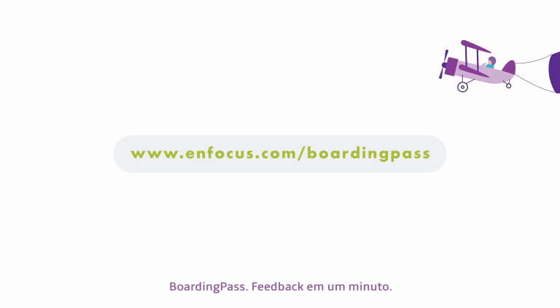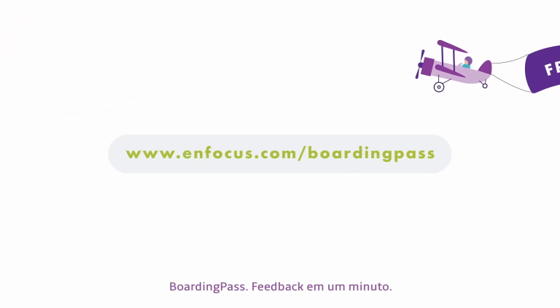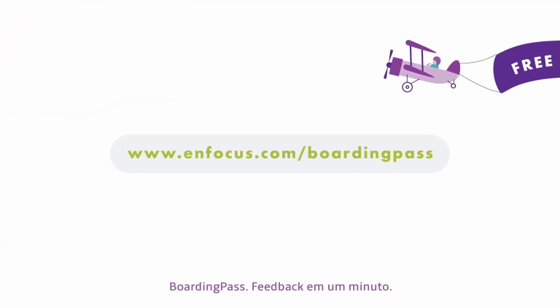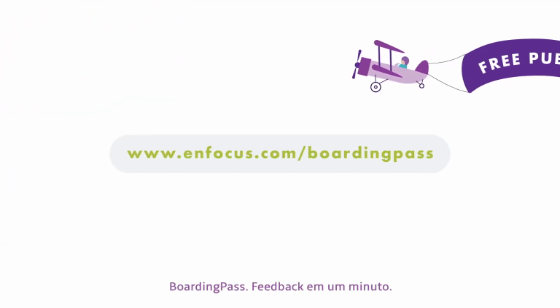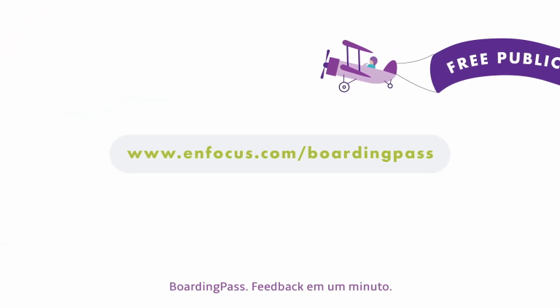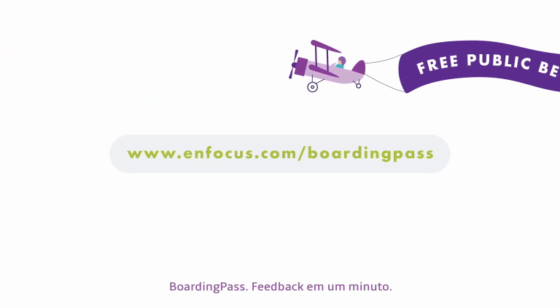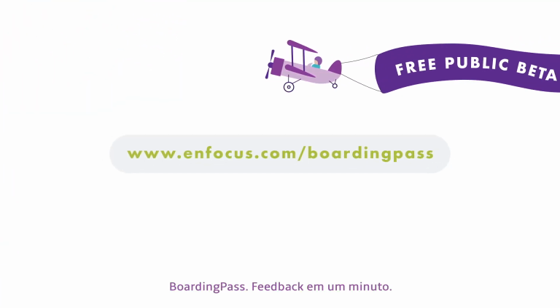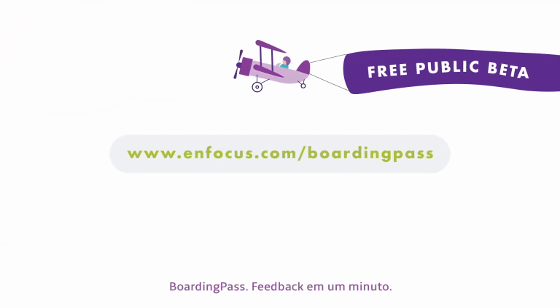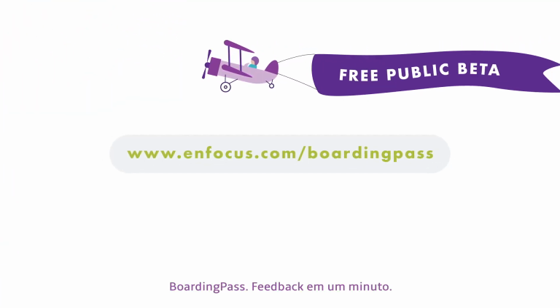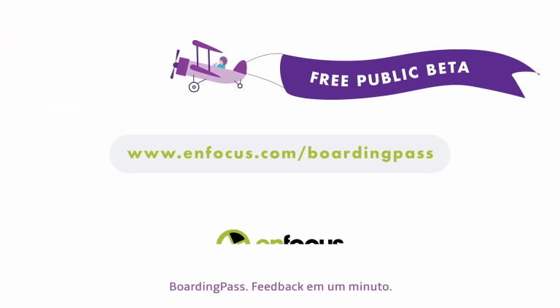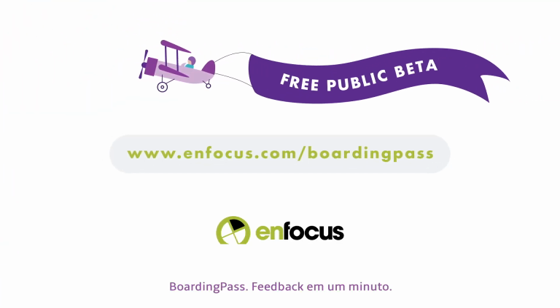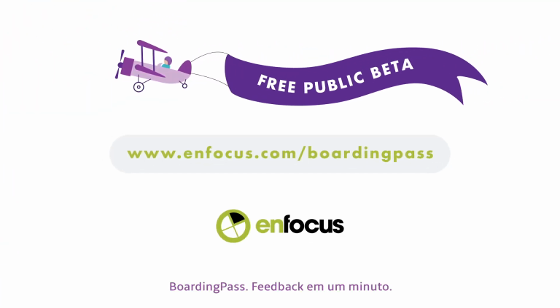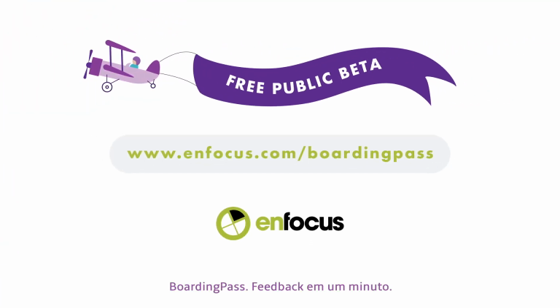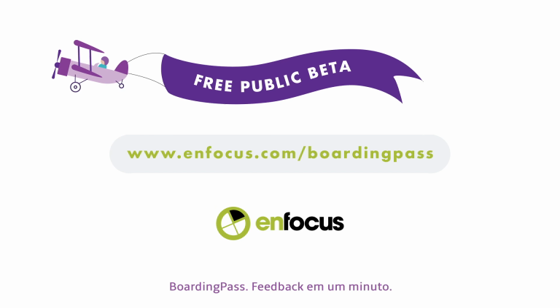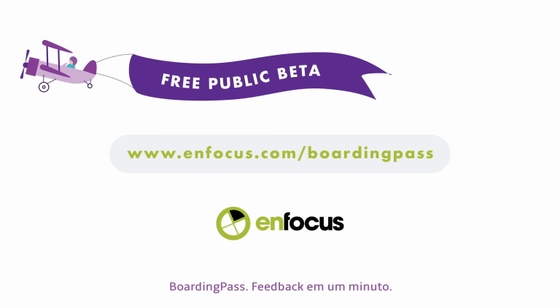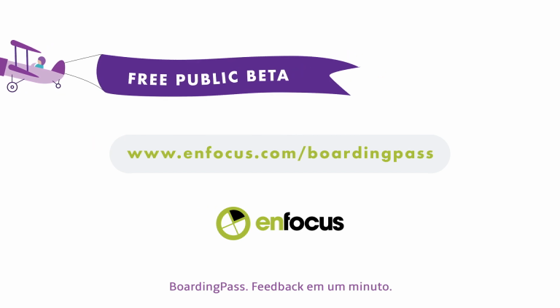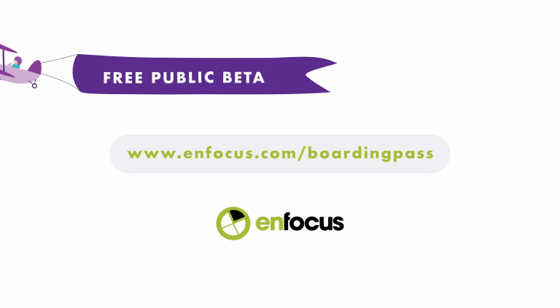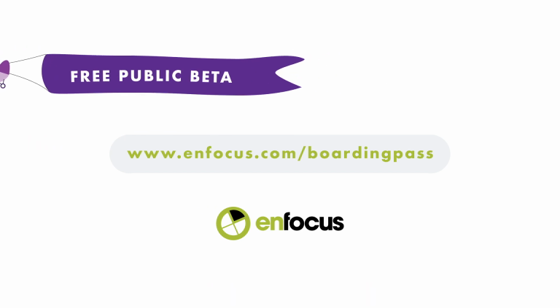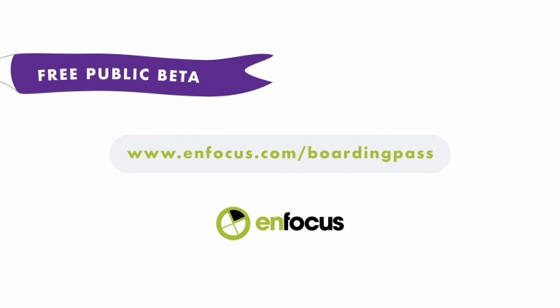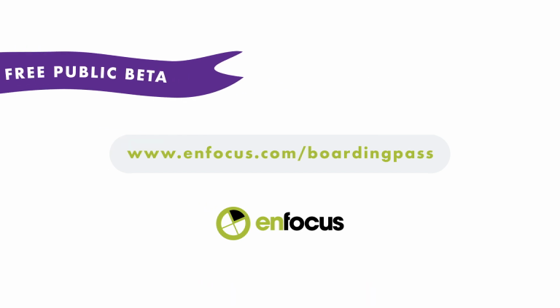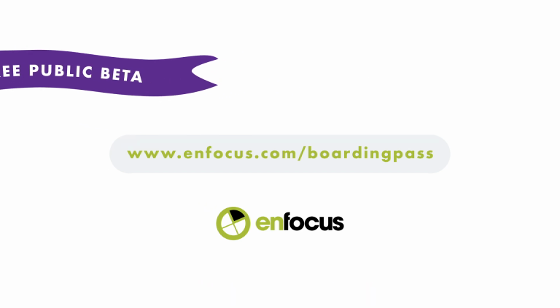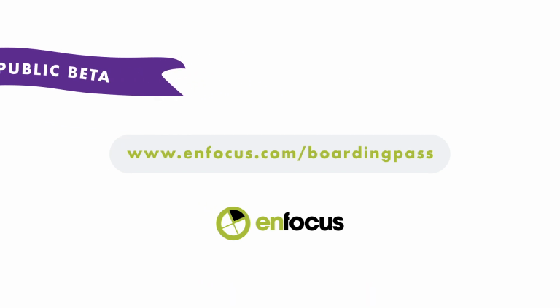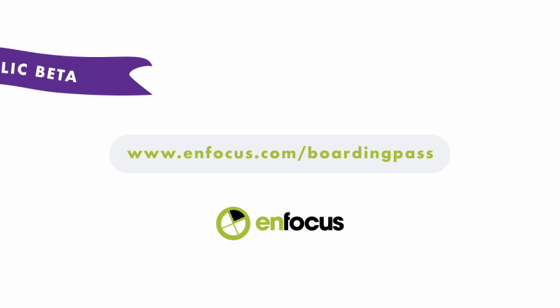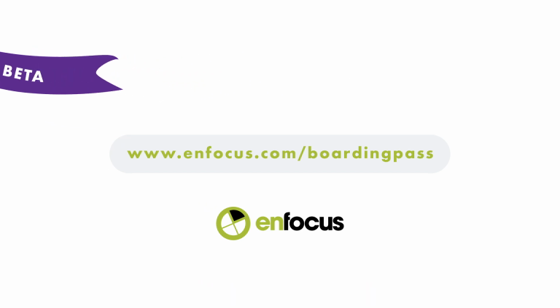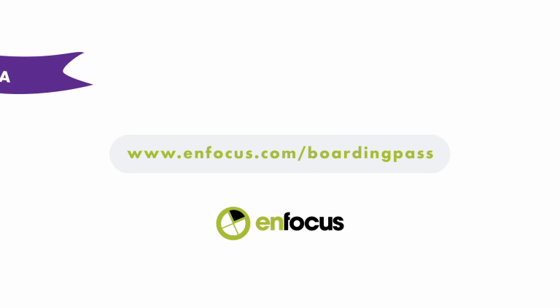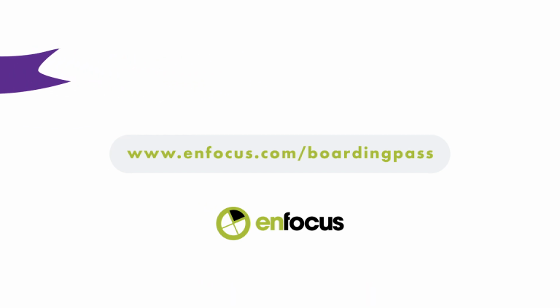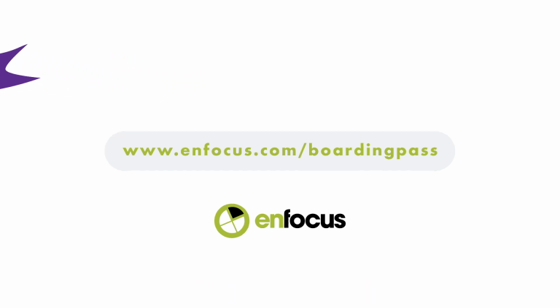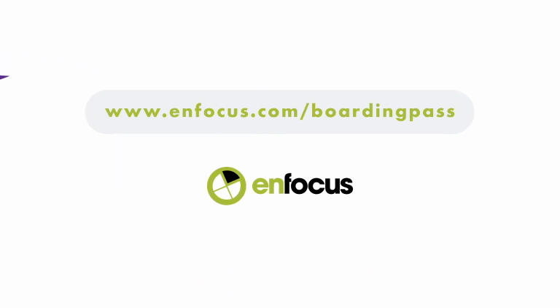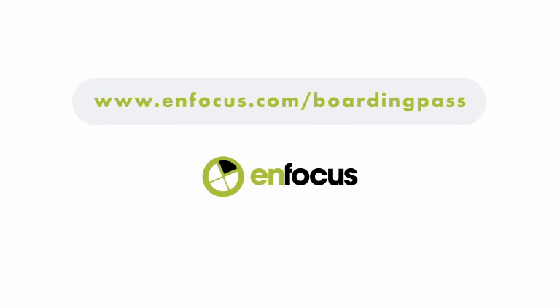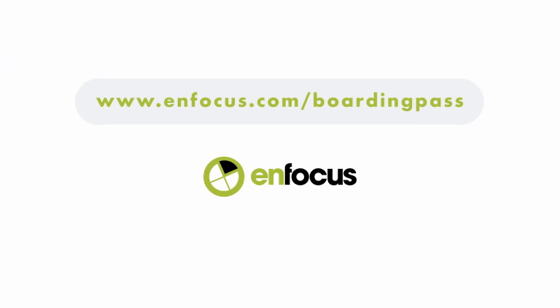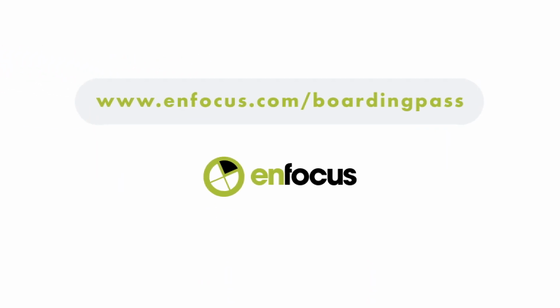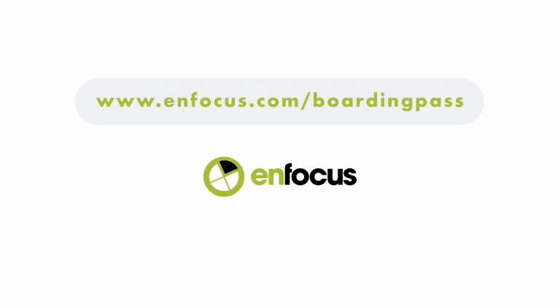Boarding Pass. Feedback in a minute. Sign up now for the public beta.